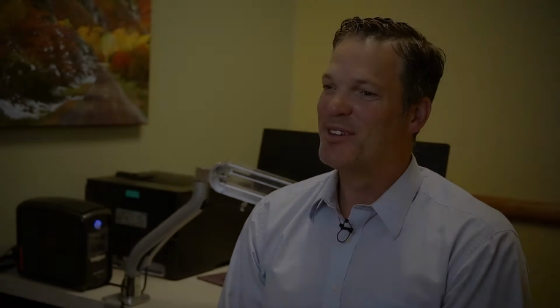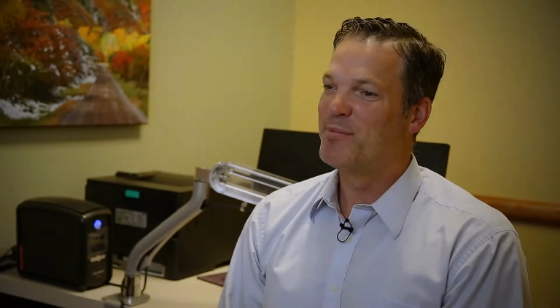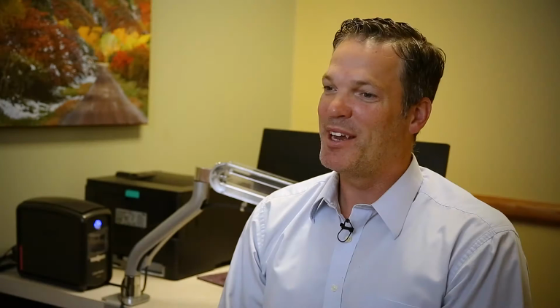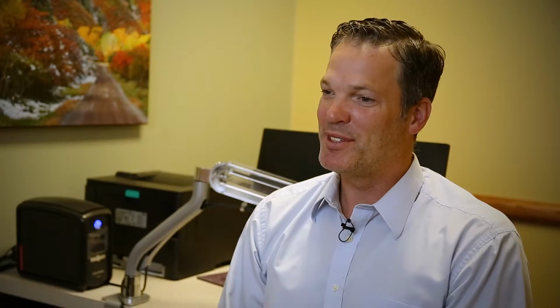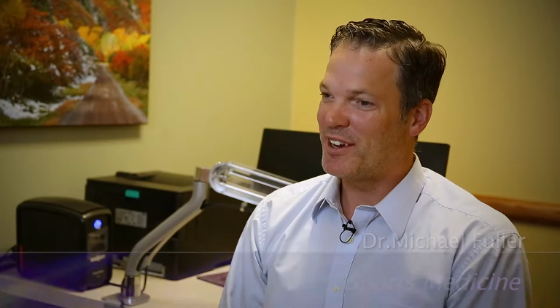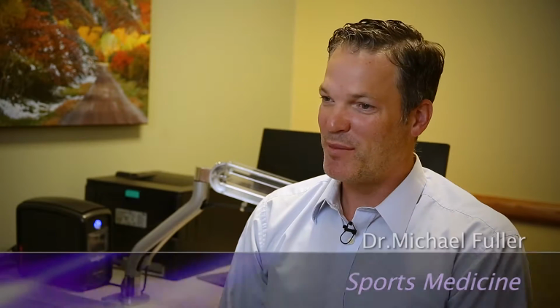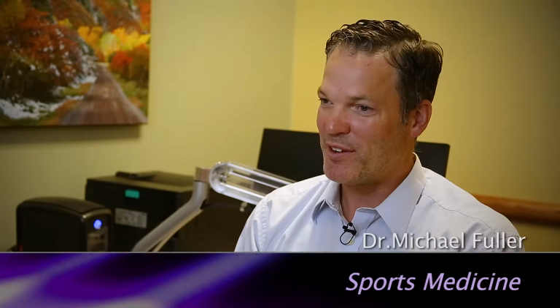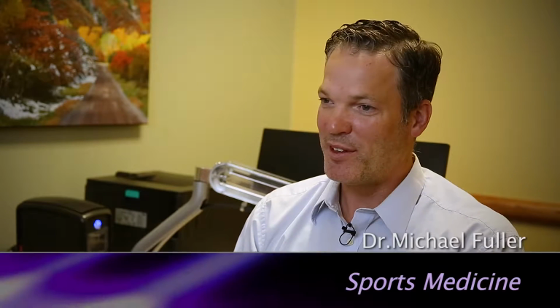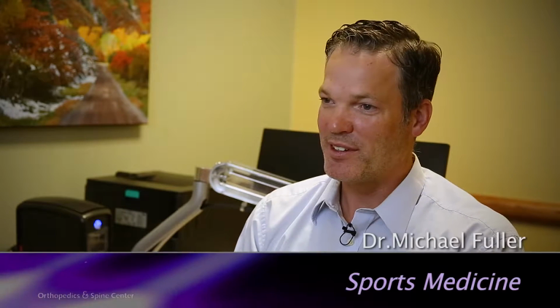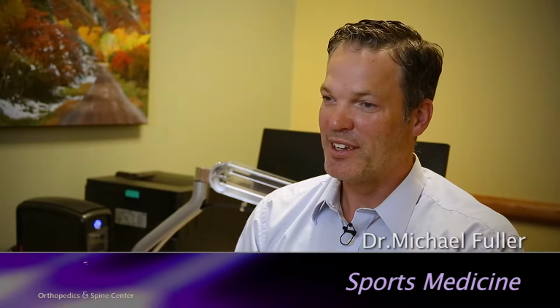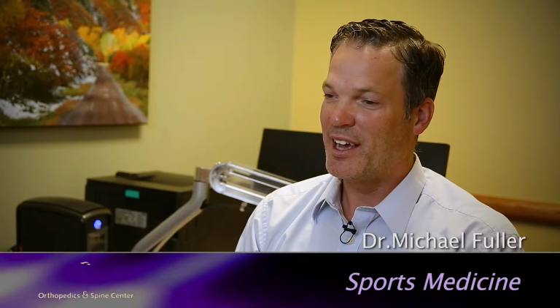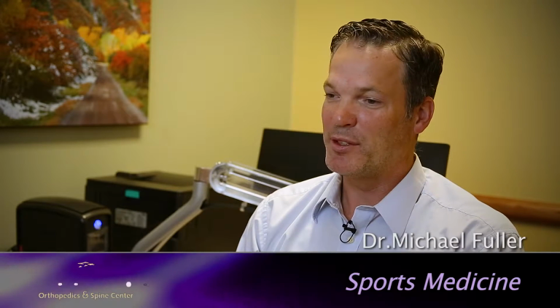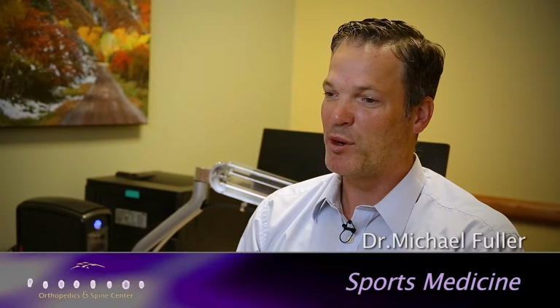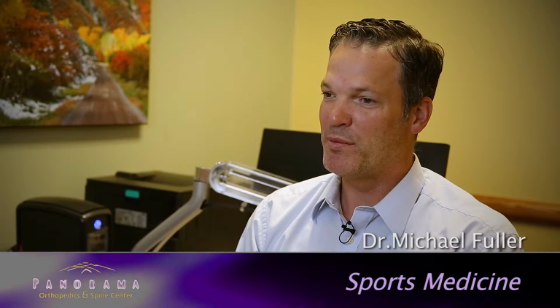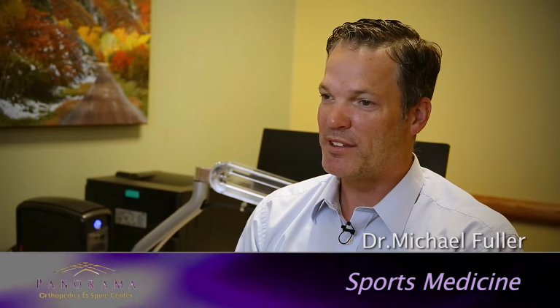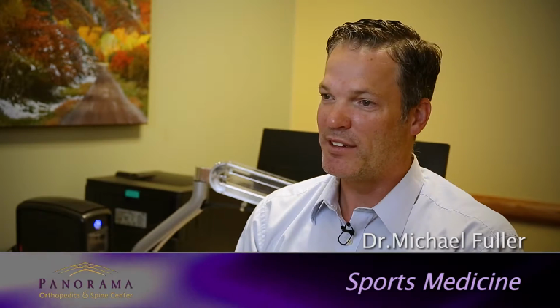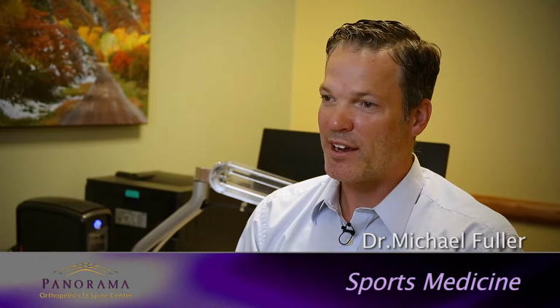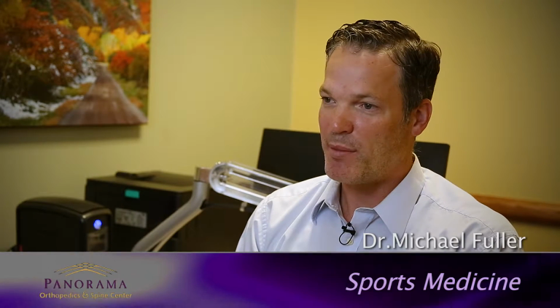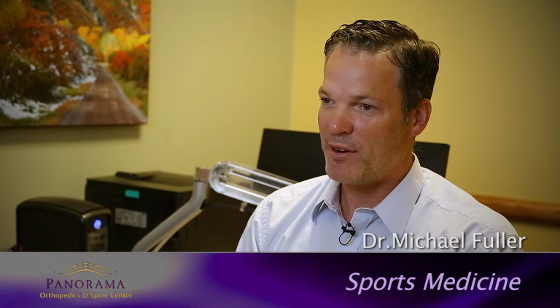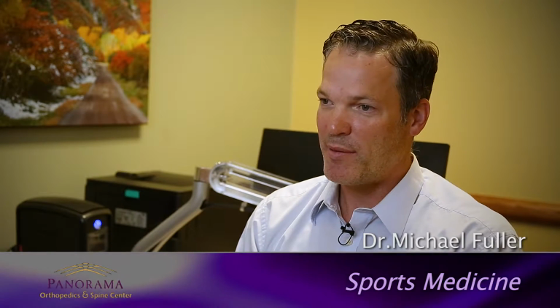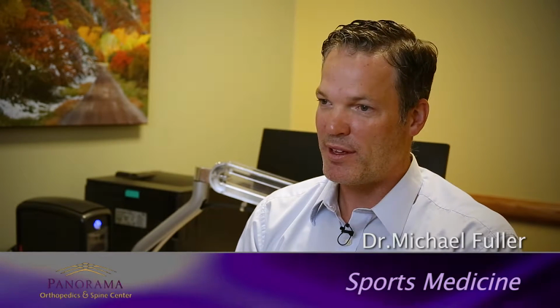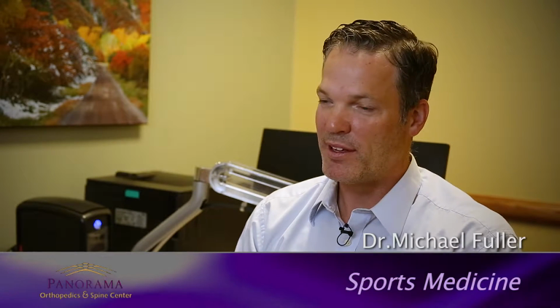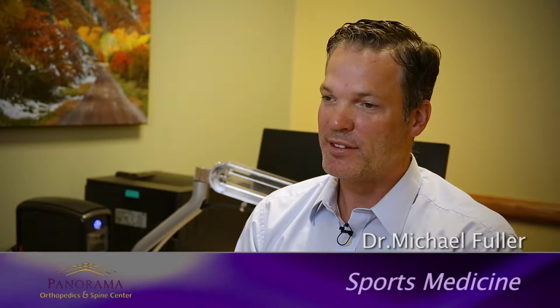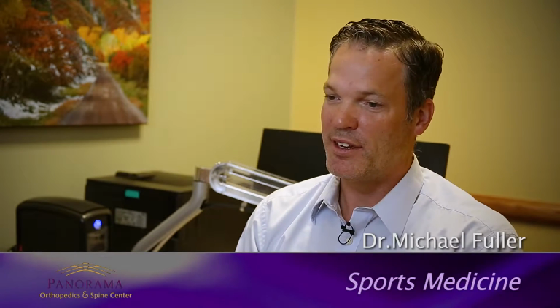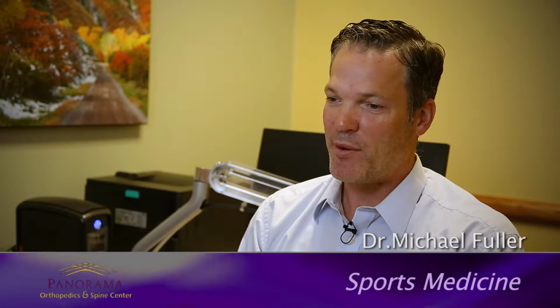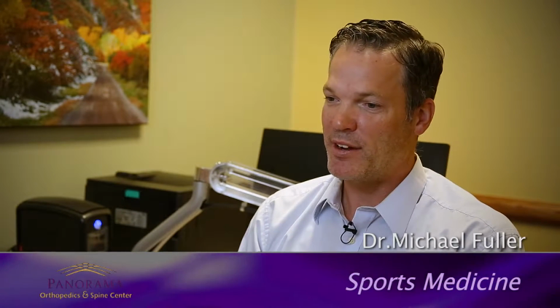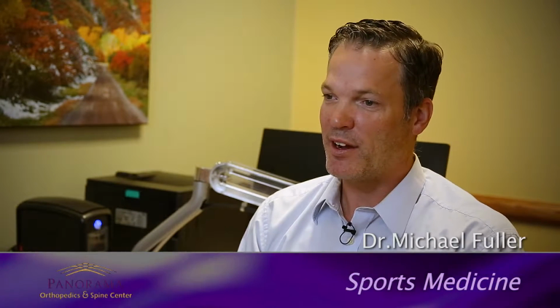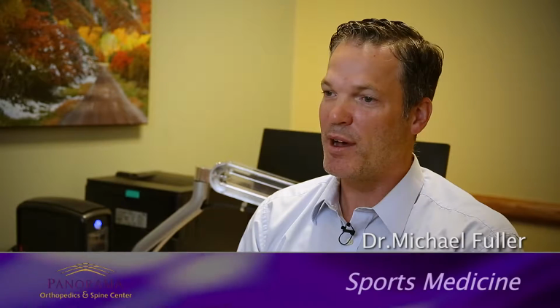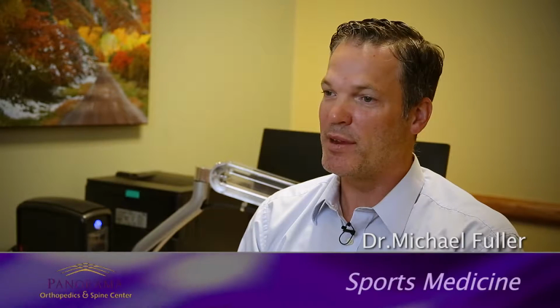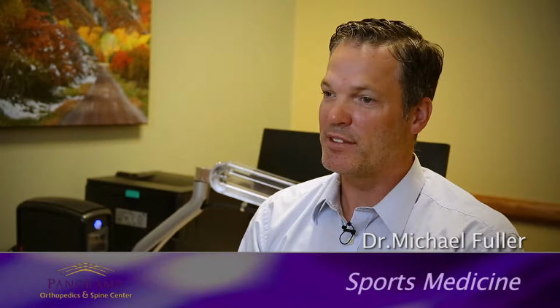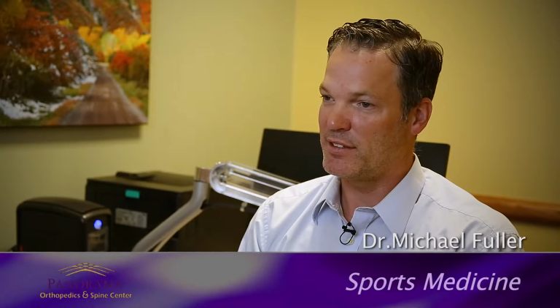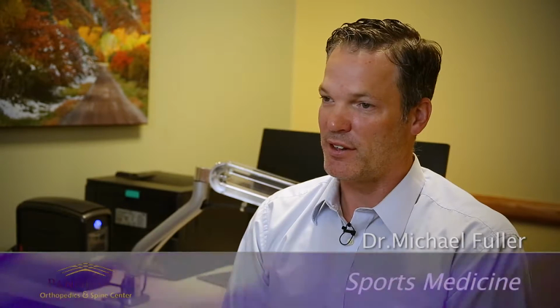My name is Dr. Mike Fuller. I'm a sports medicine doc at Panorama. Today I want to talk about meniscus tears.